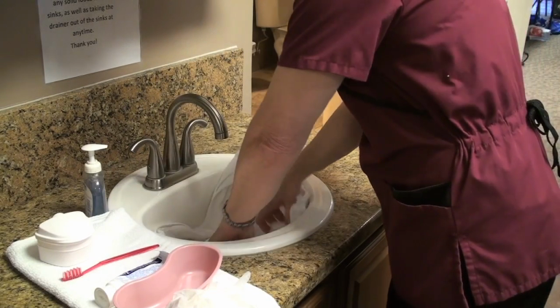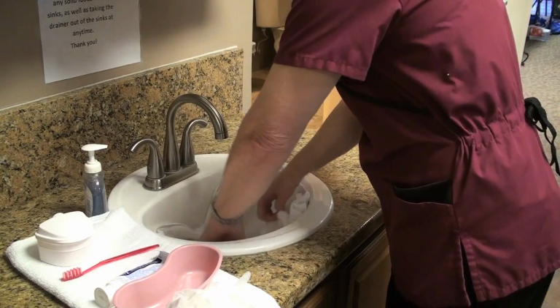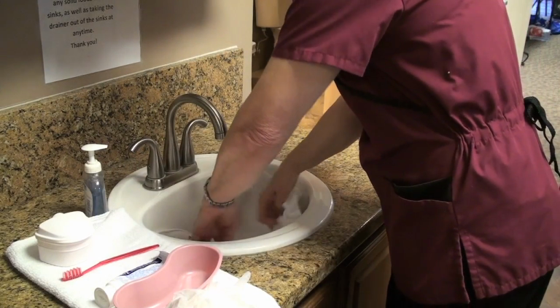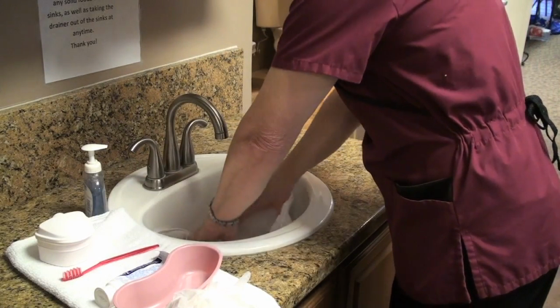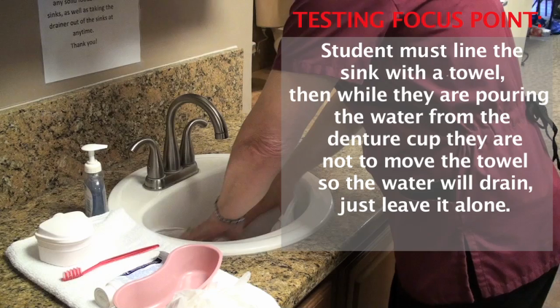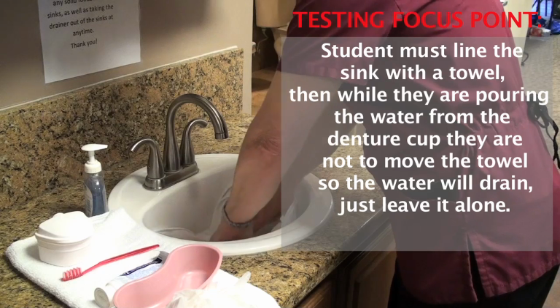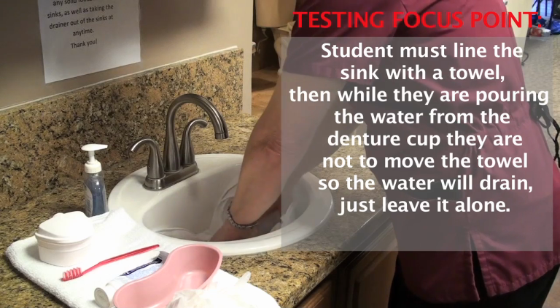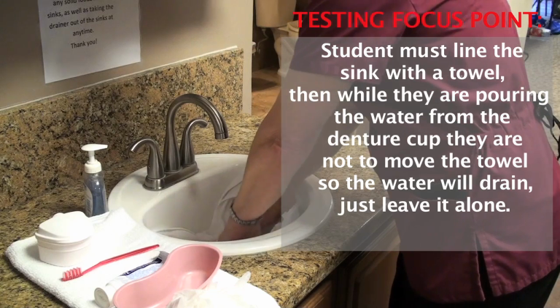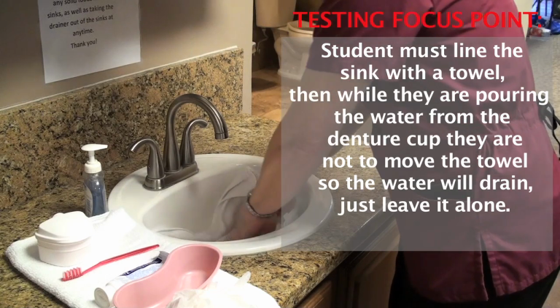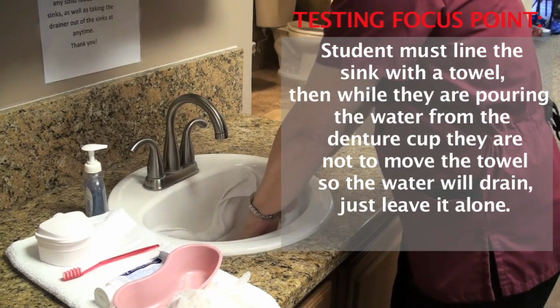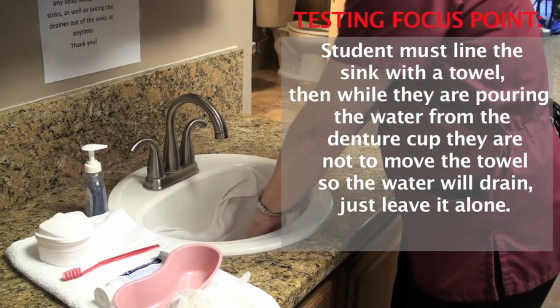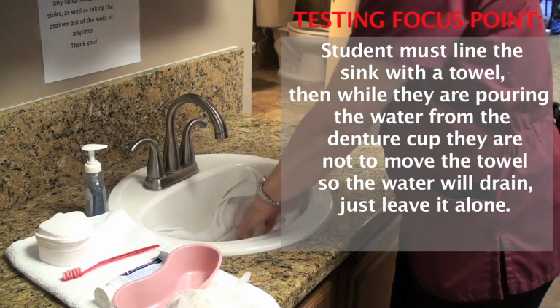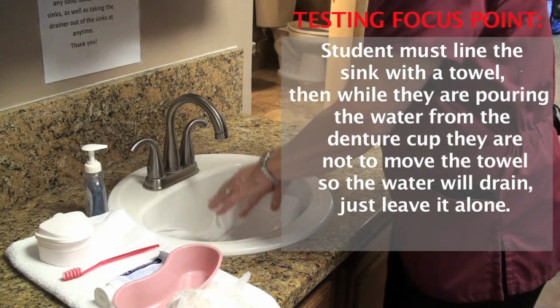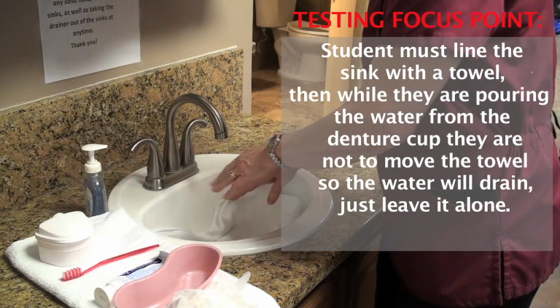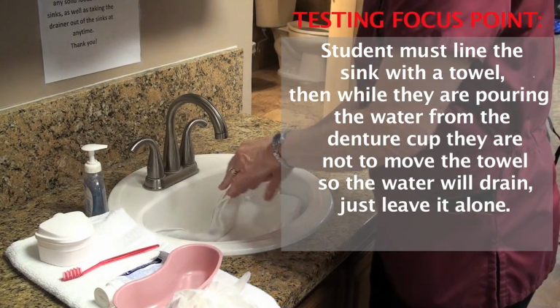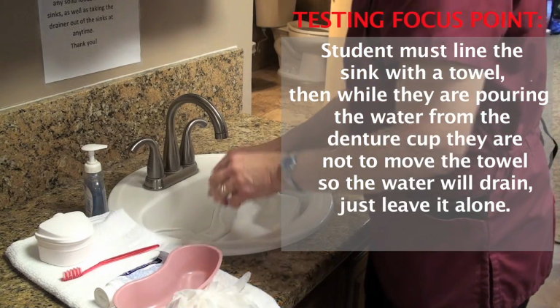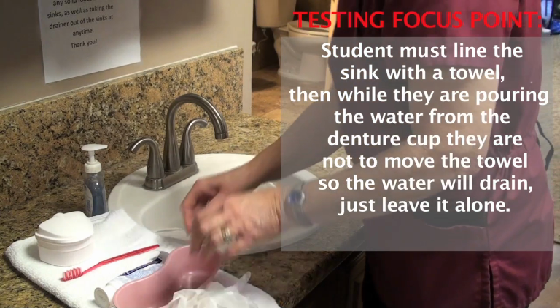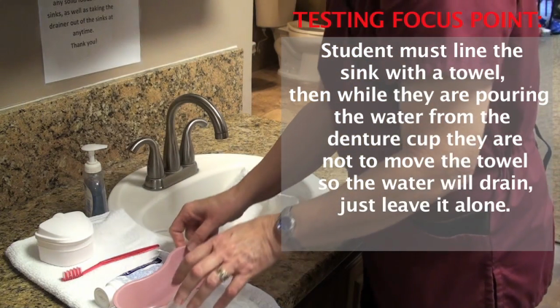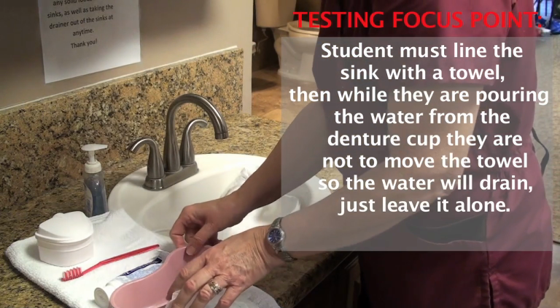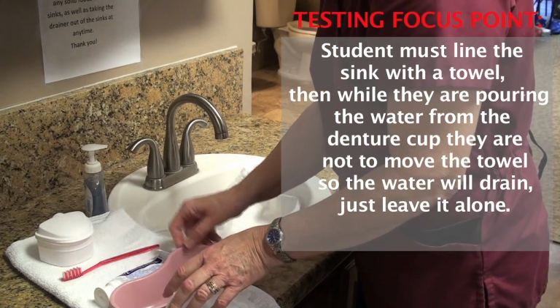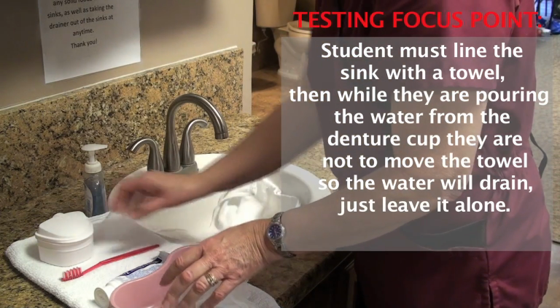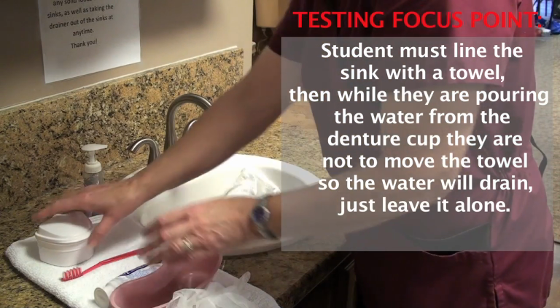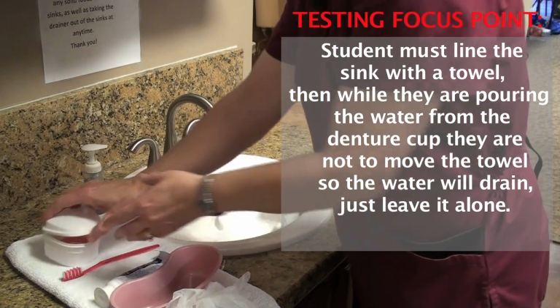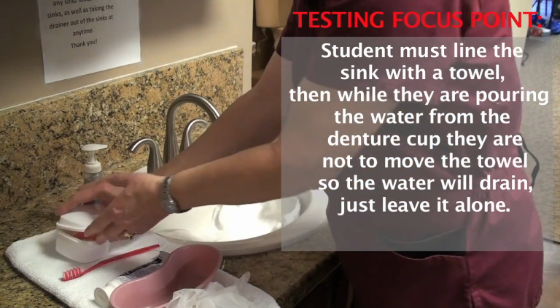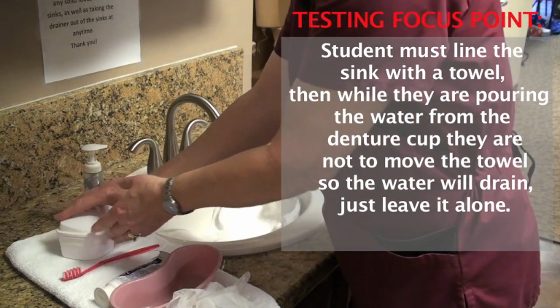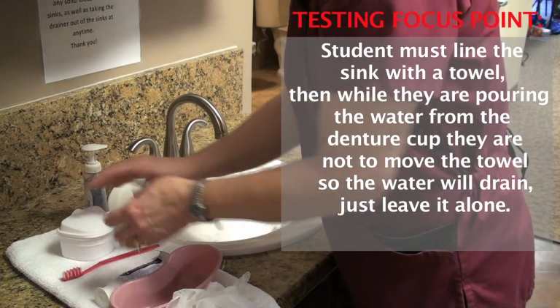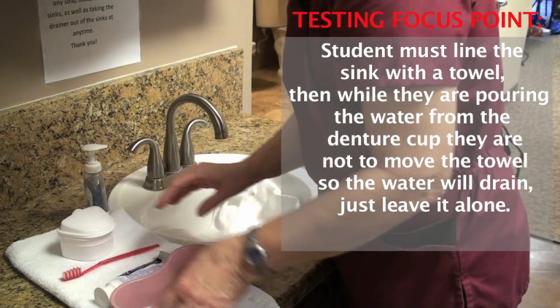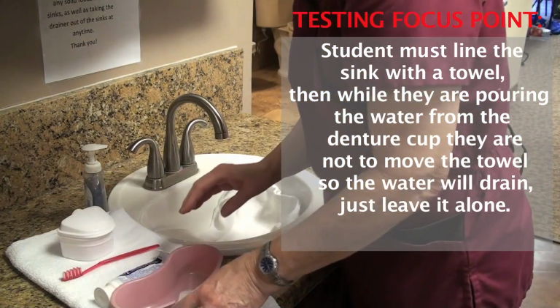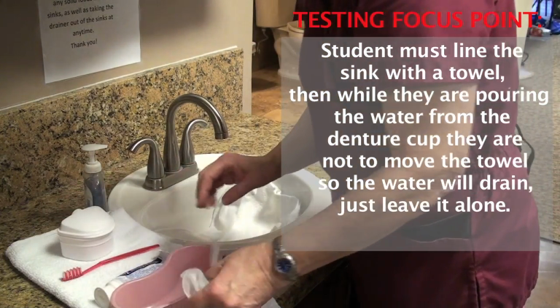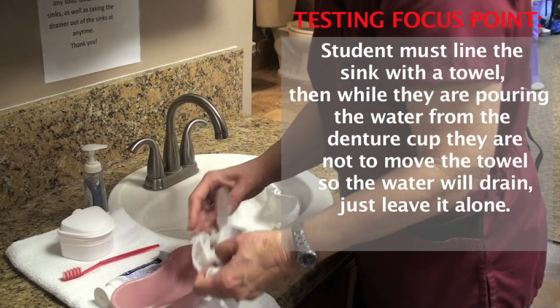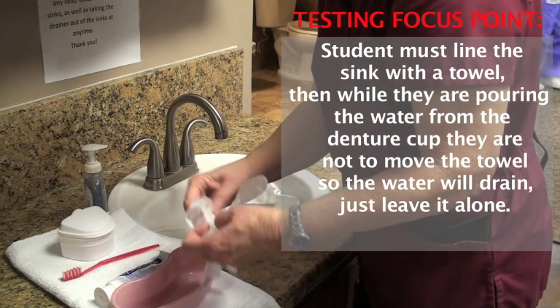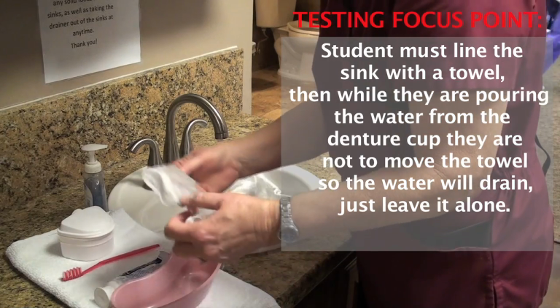Dentures are very expensive, so if you drop dentures on porcelain, they definitely will break. So I'm going to put my gloves on.